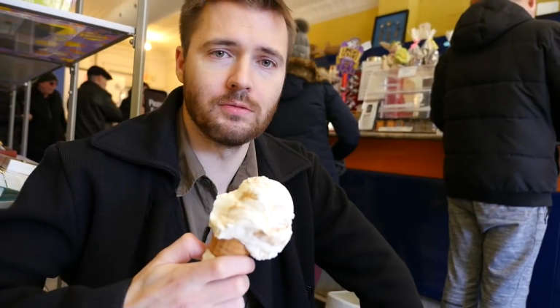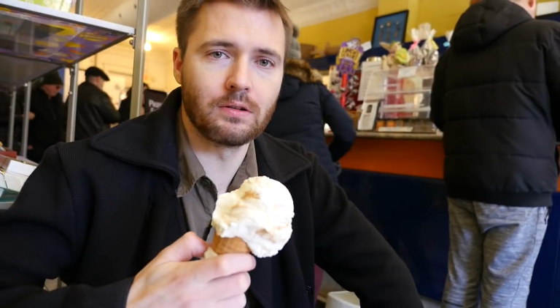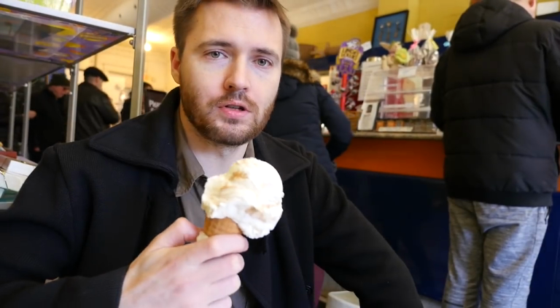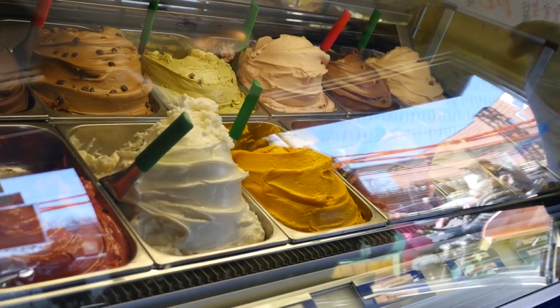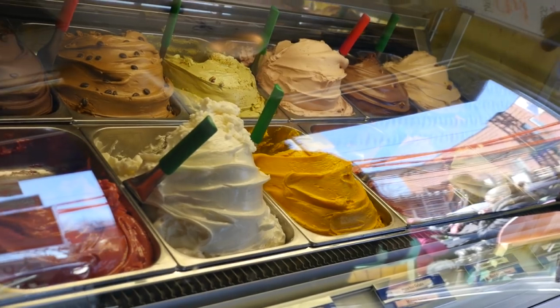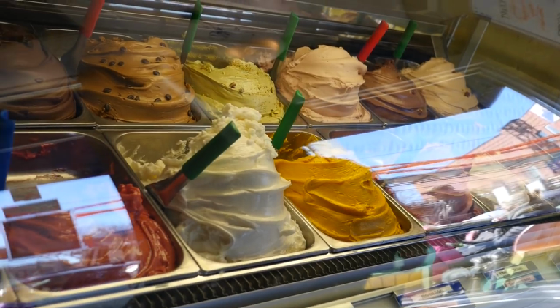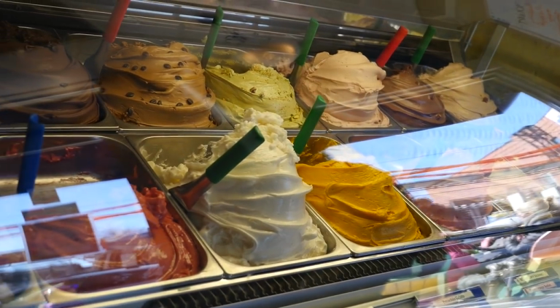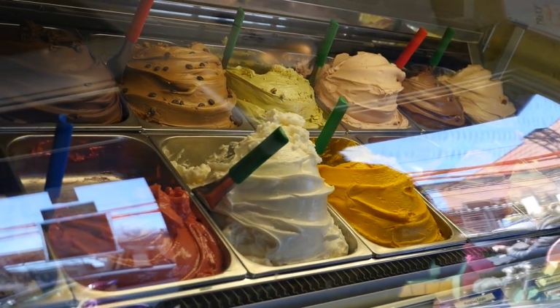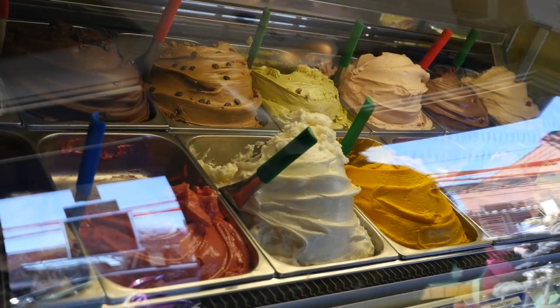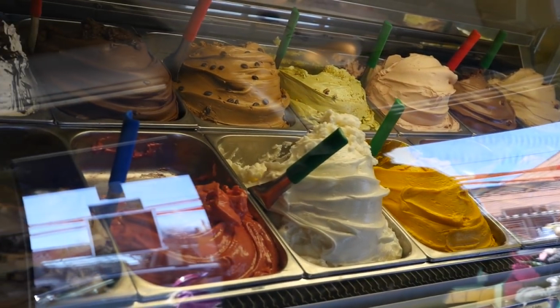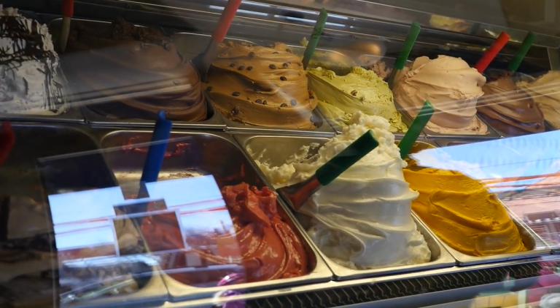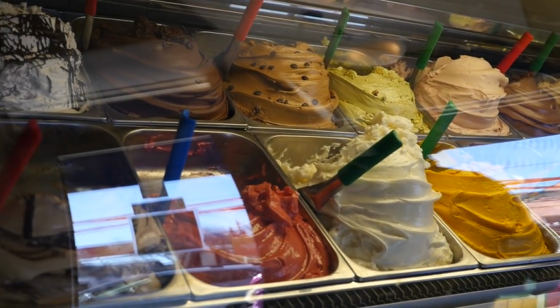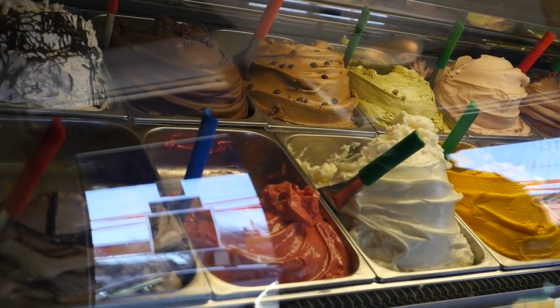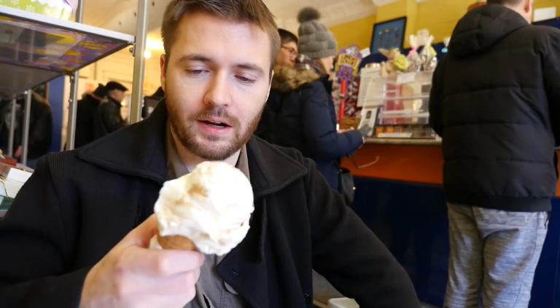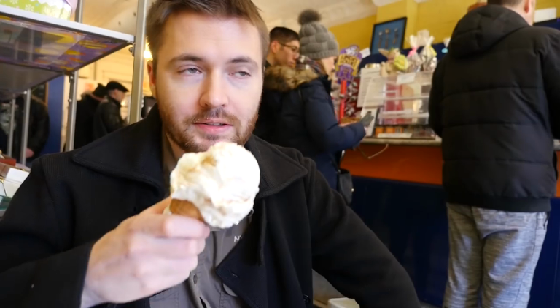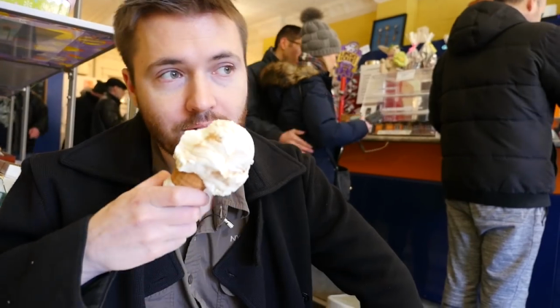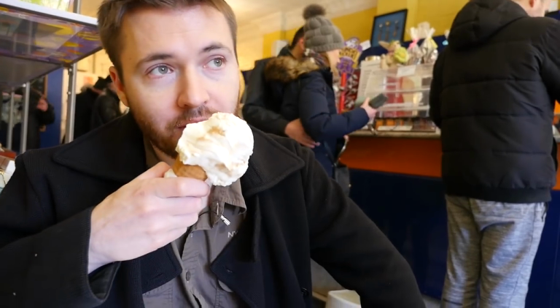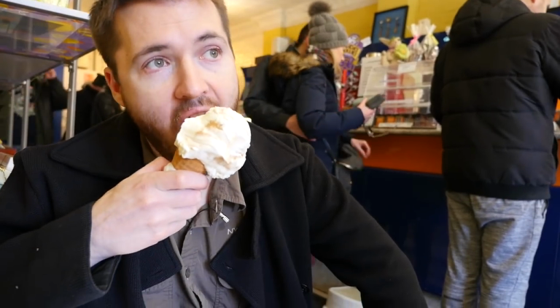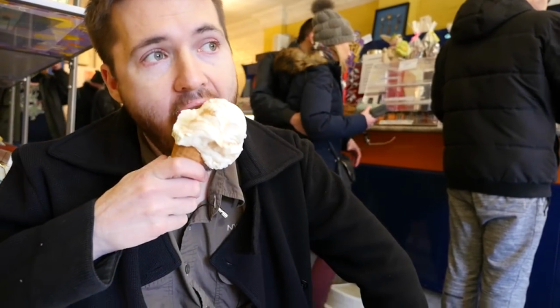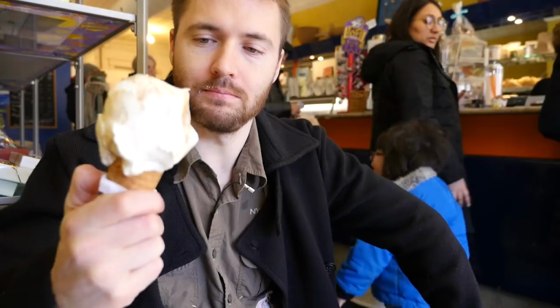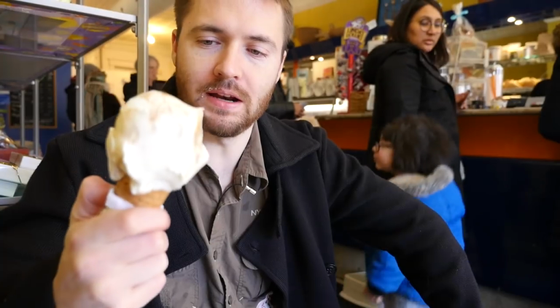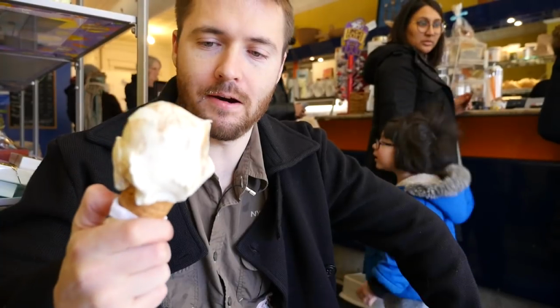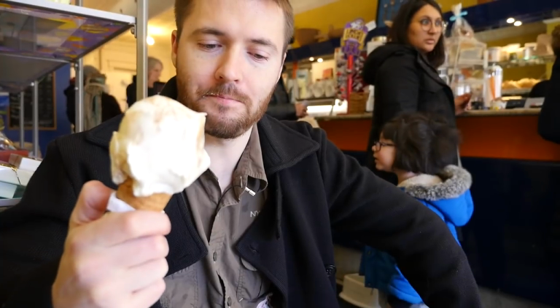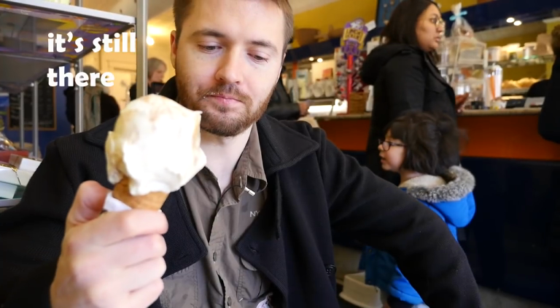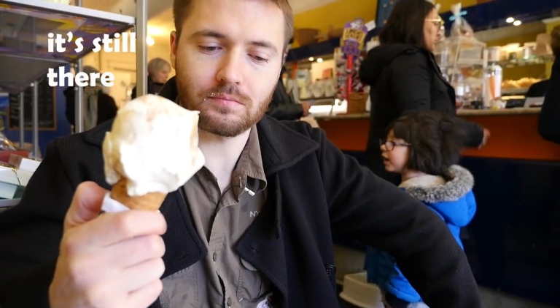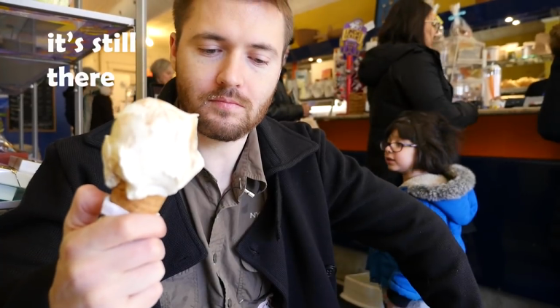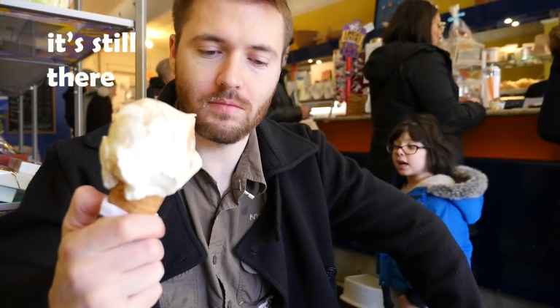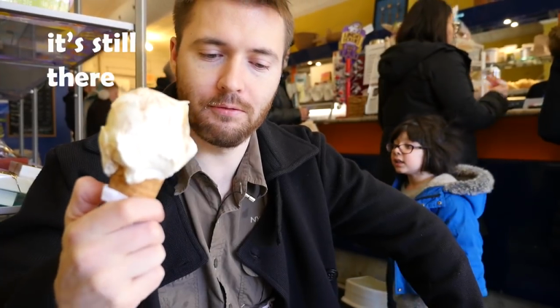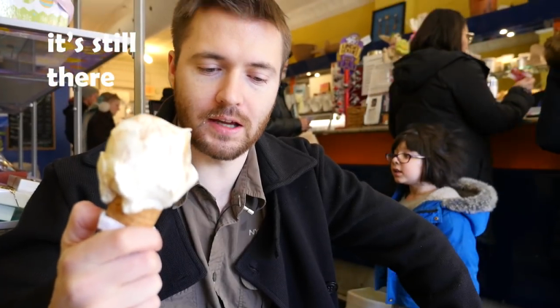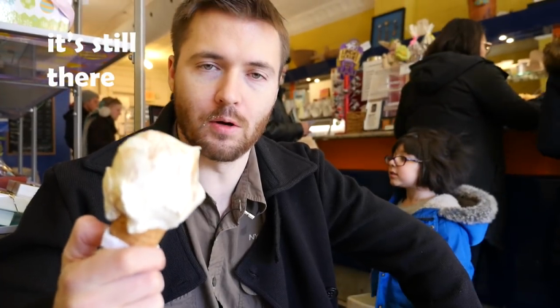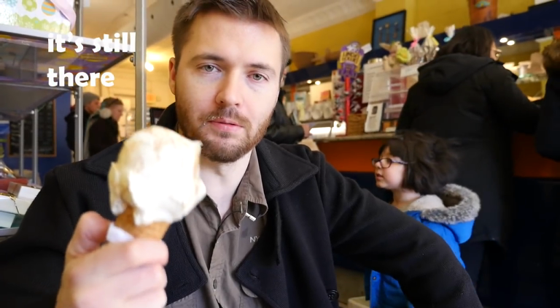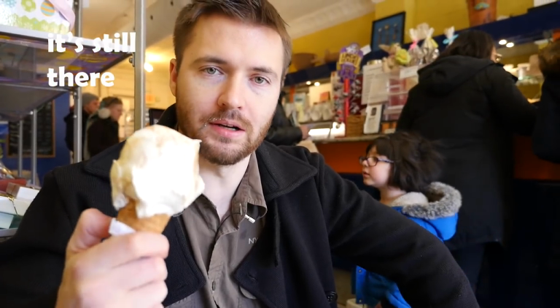They also make their own gelato which is sold right at the front counter. Oh my god, this is so good. But now I feel like I could go for a beer.